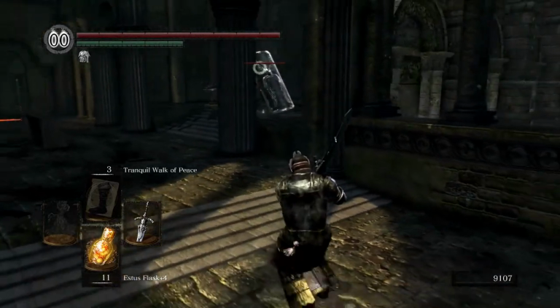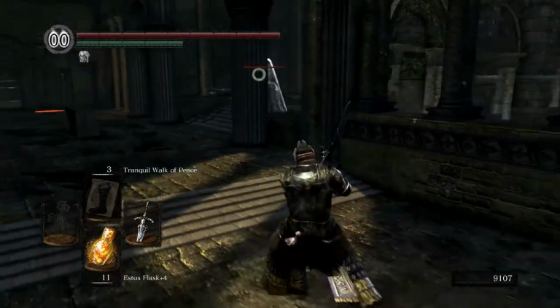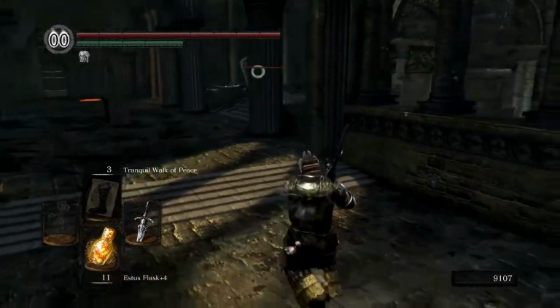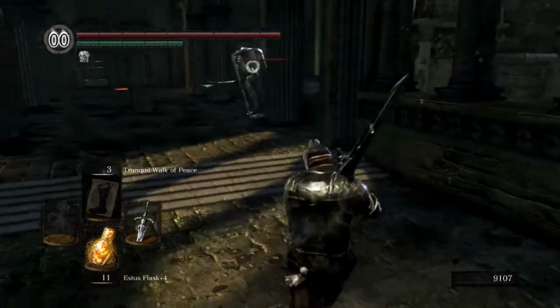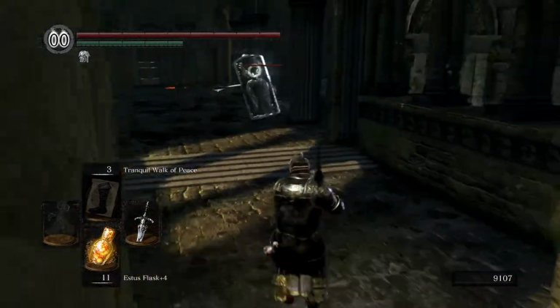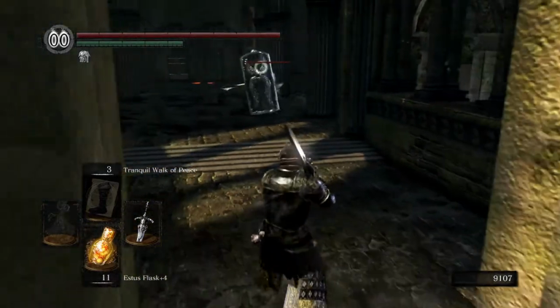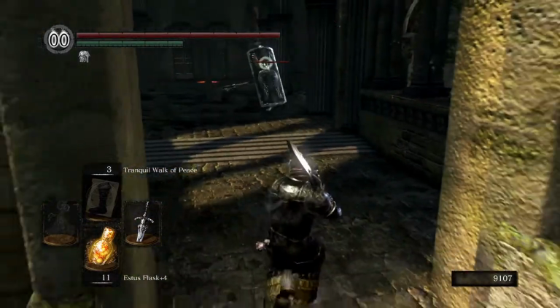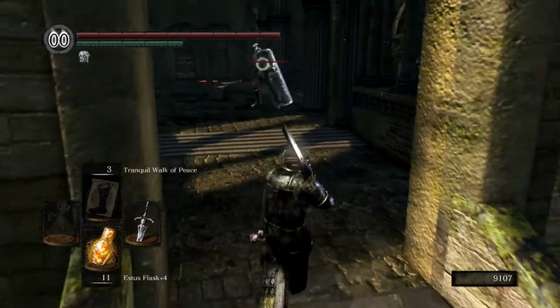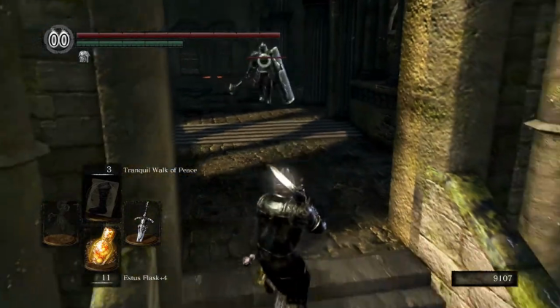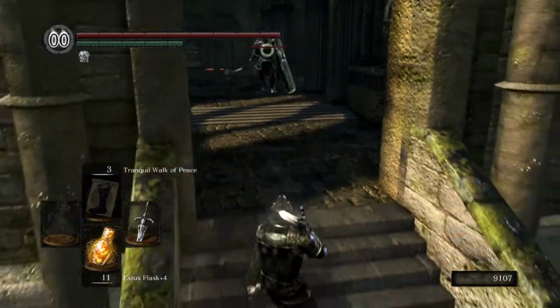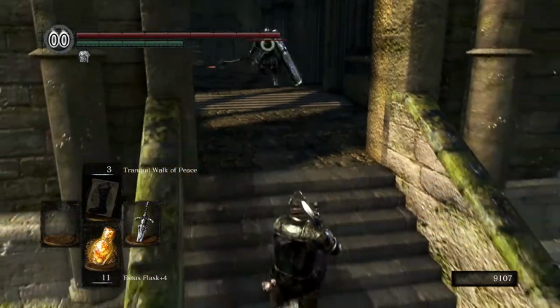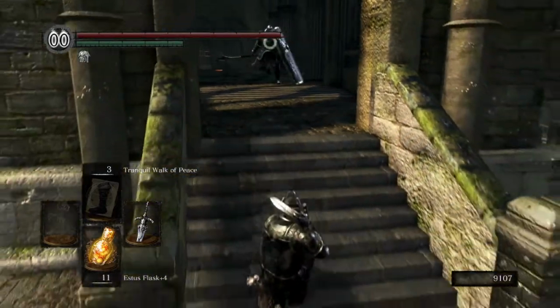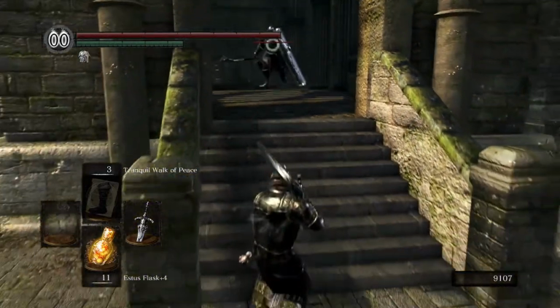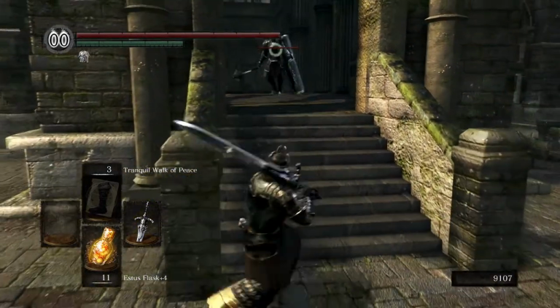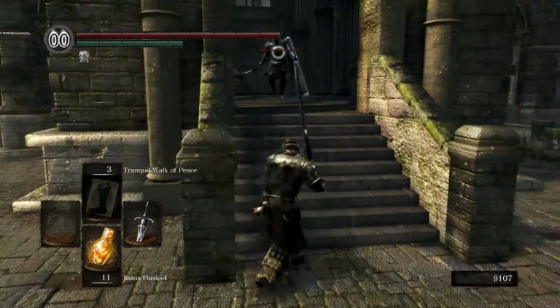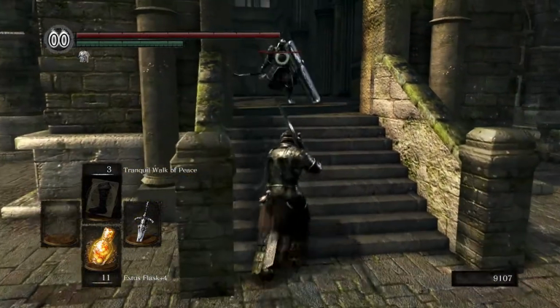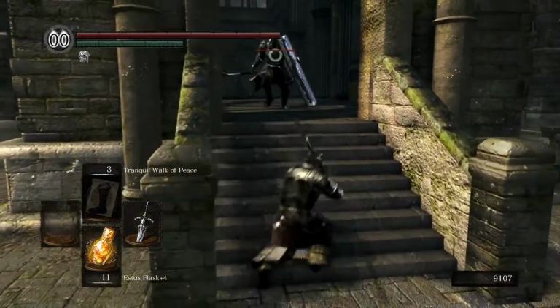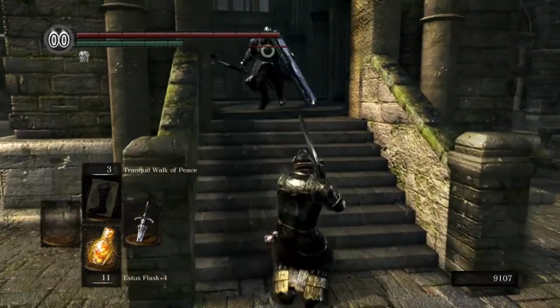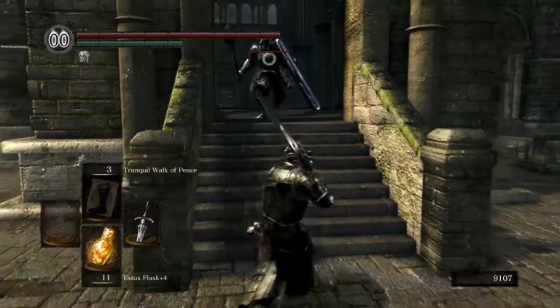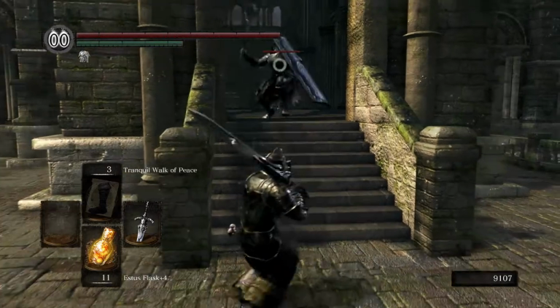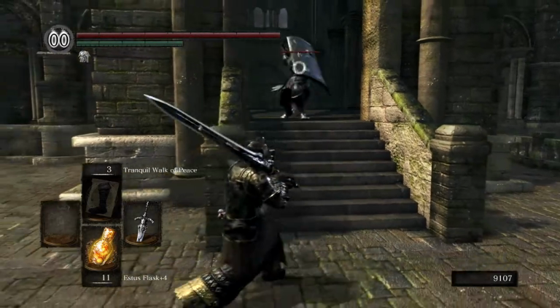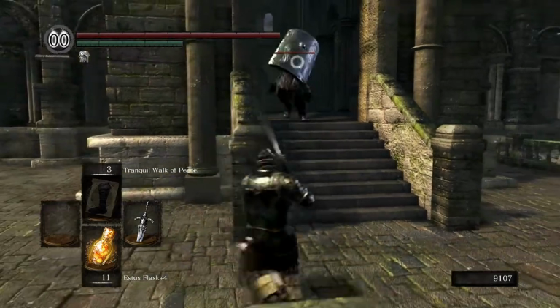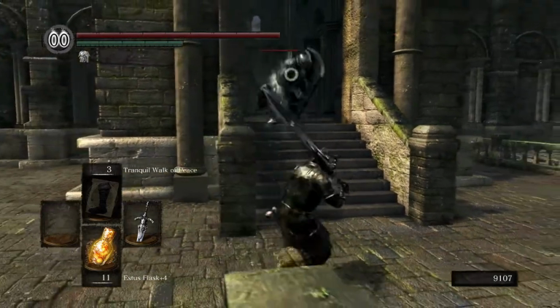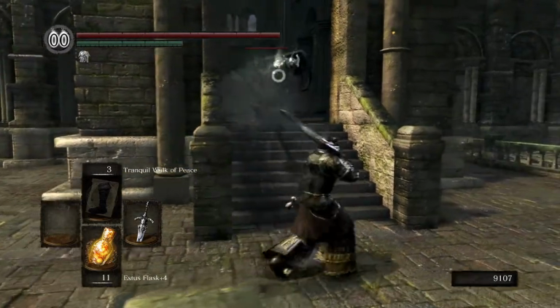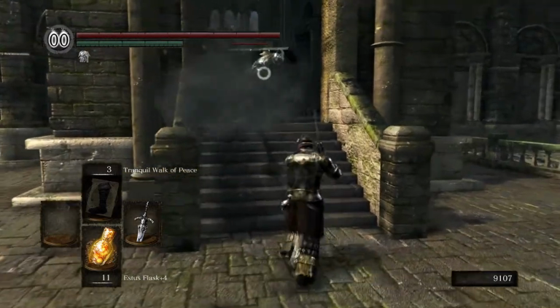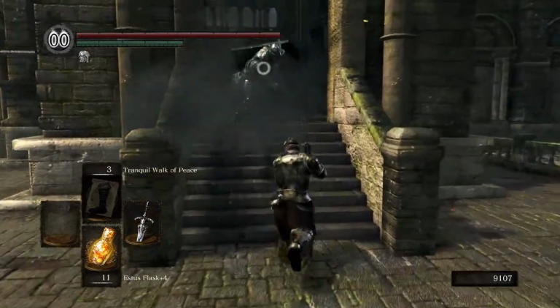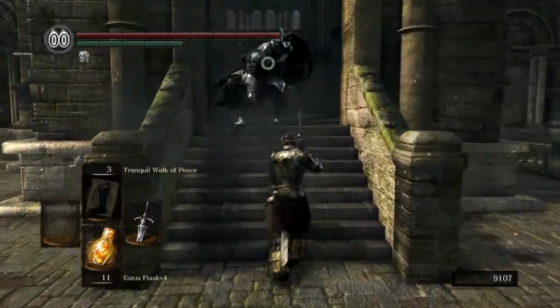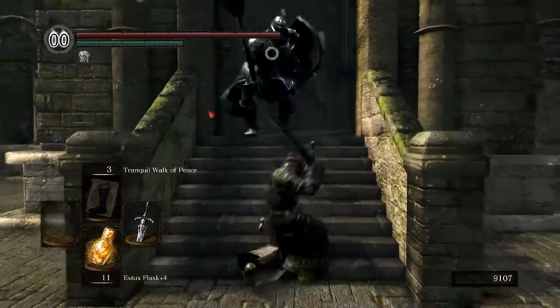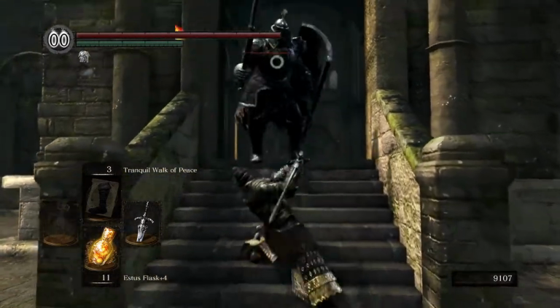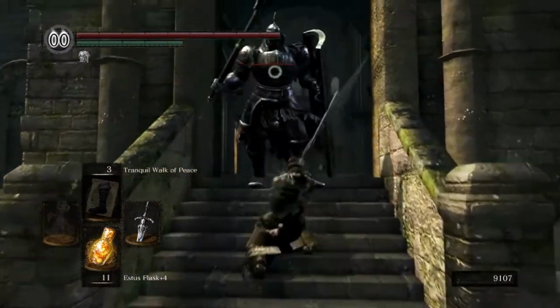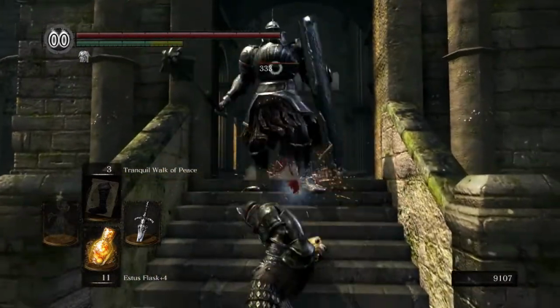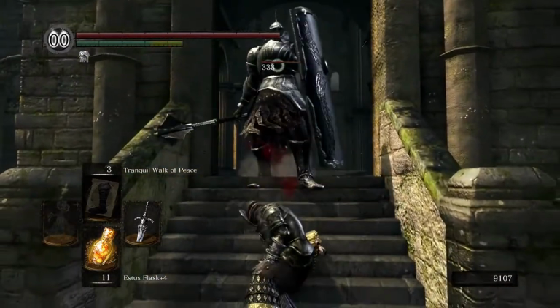That's a ring that'll just increase the duration of spells that have a time limit — Tranquil Walk of Peace being one of them. But either way, we'll cast it and then immediately go for the Firestorm and see what happens.